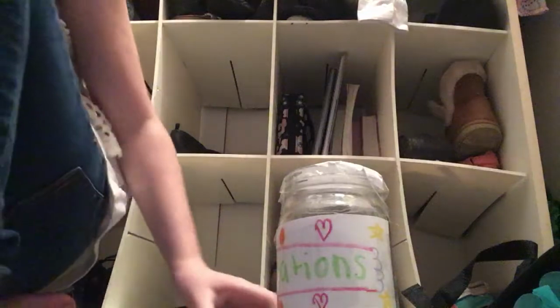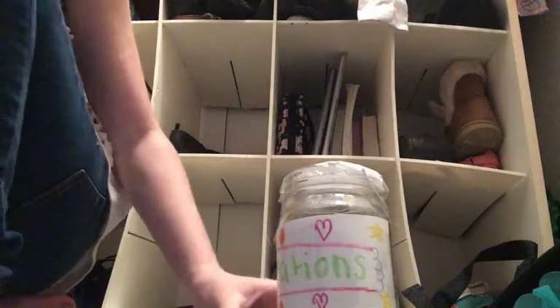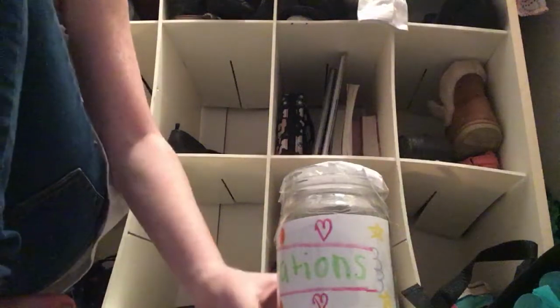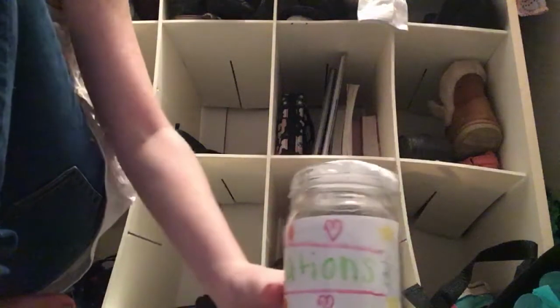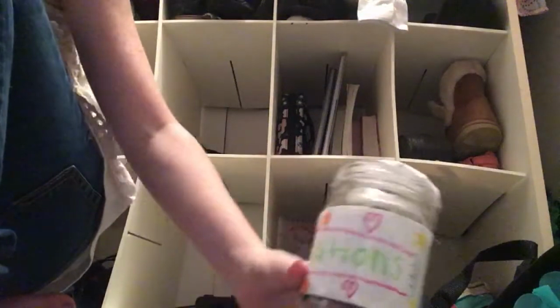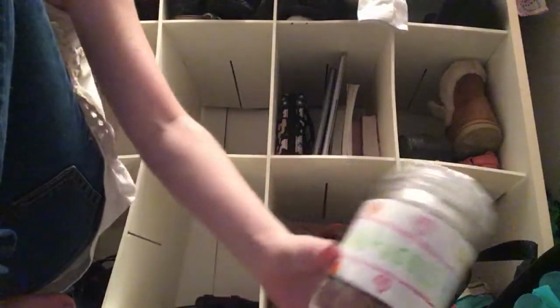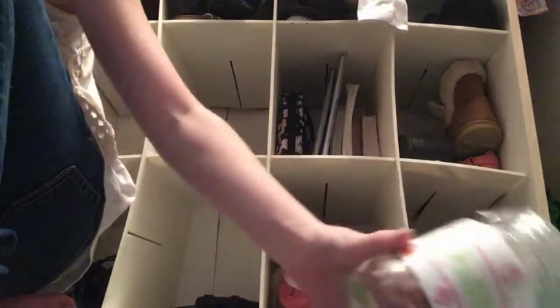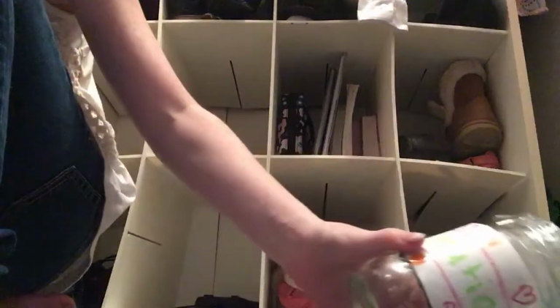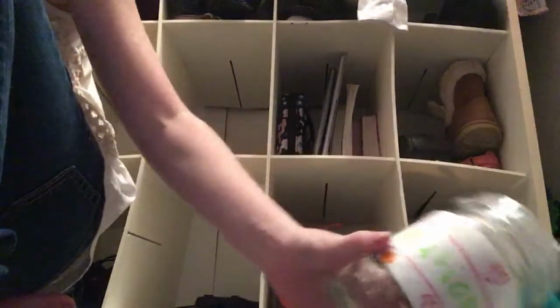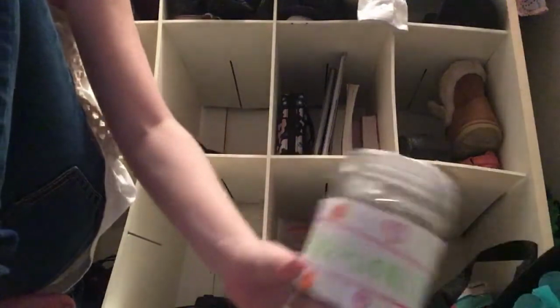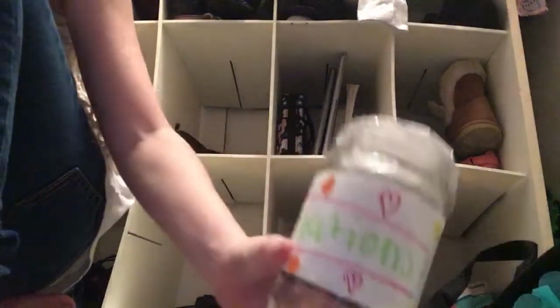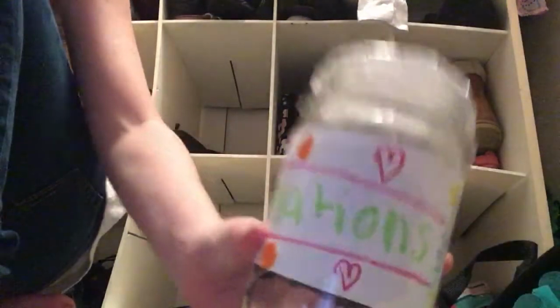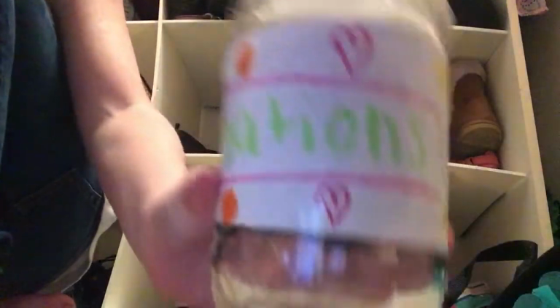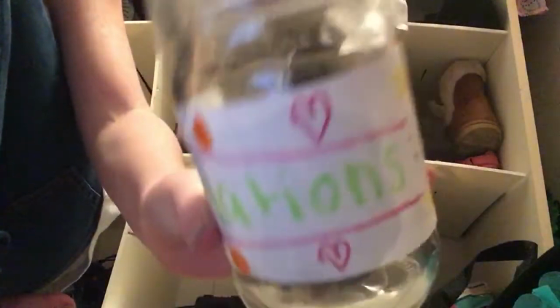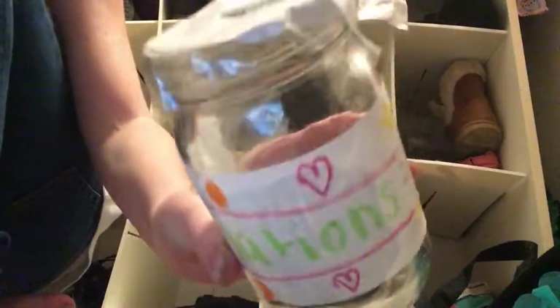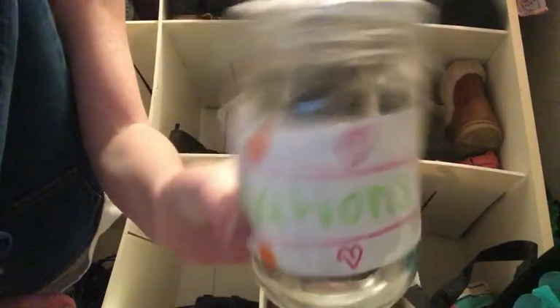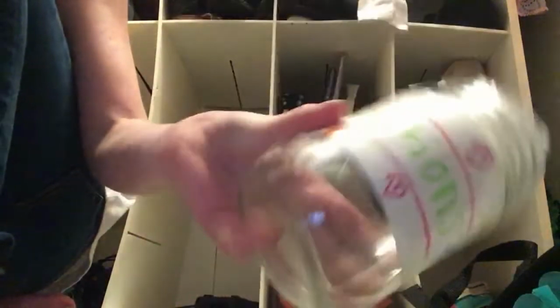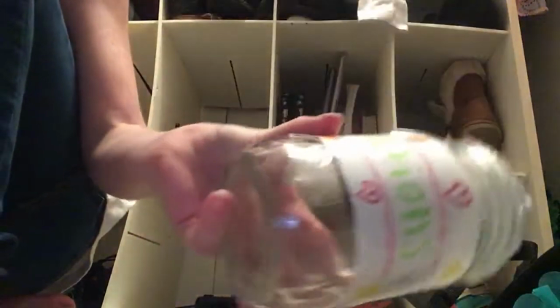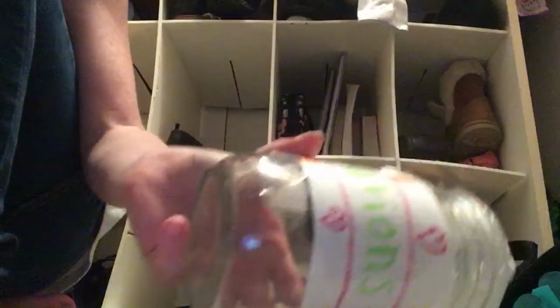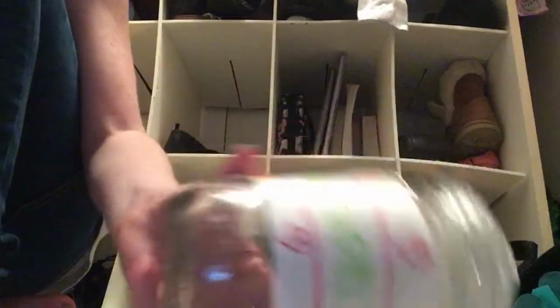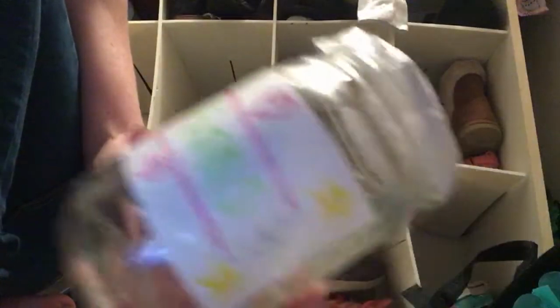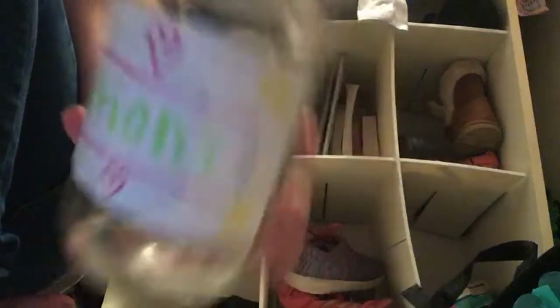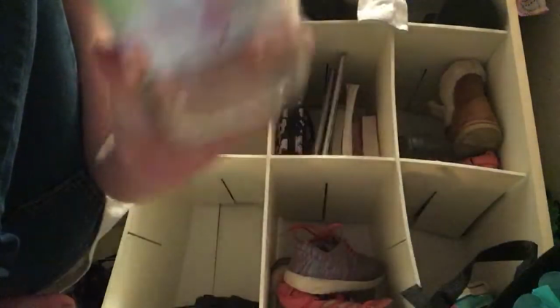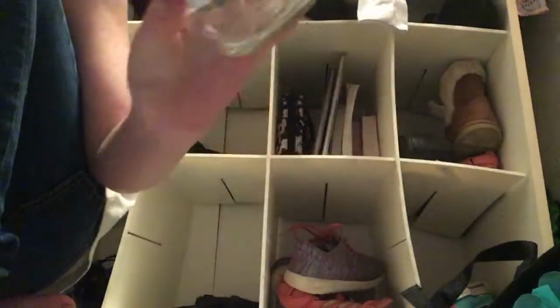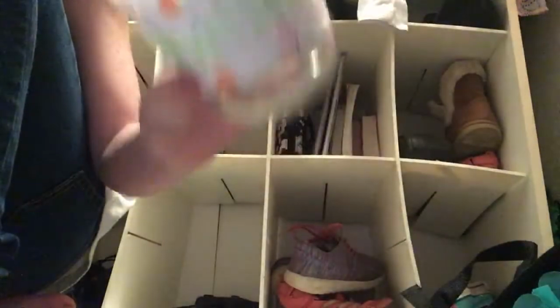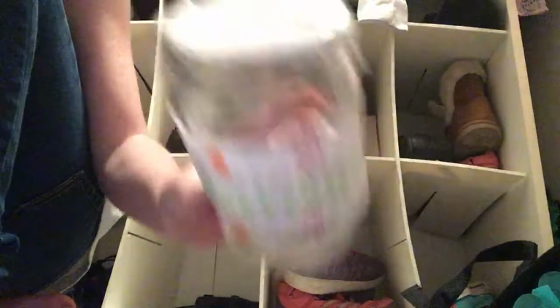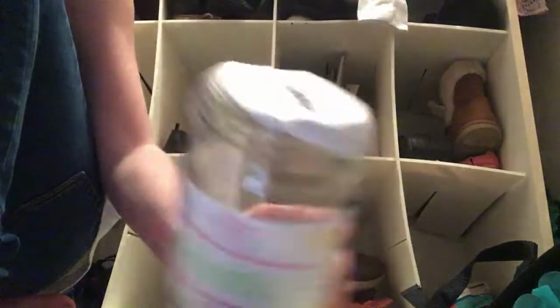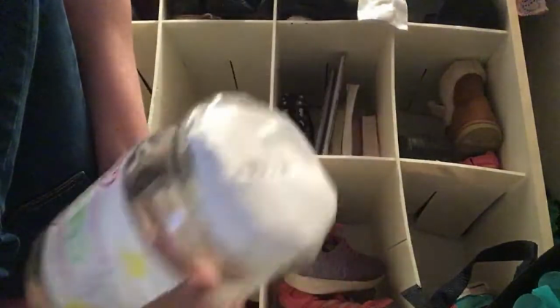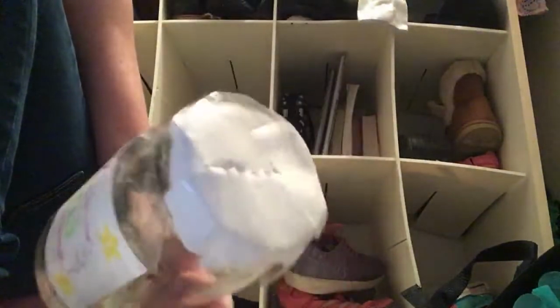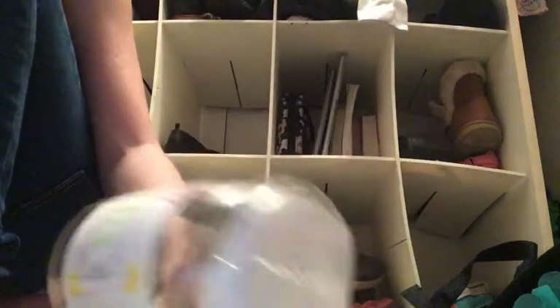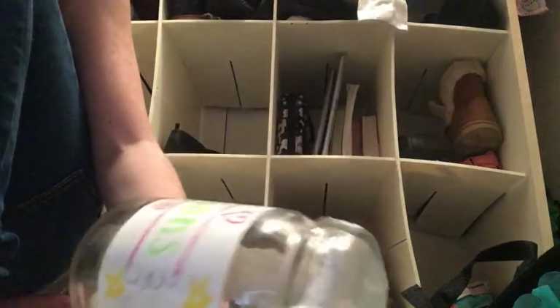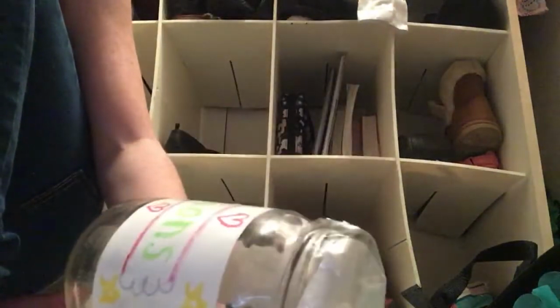Hey guys, it's Jenny here. Today I'm showing you guys how to make one of these super cute savings jars.